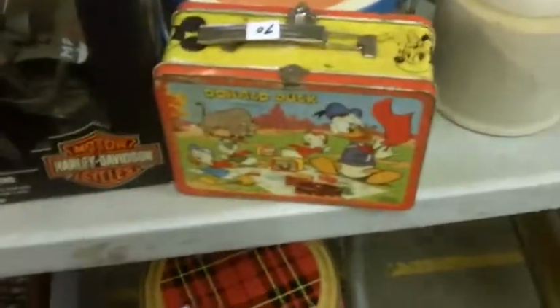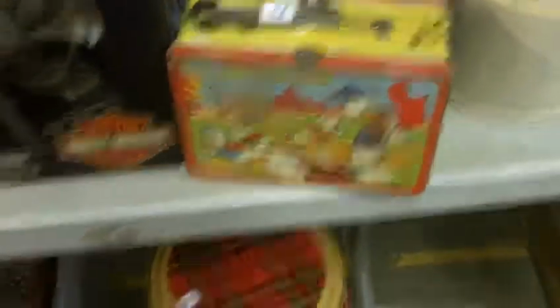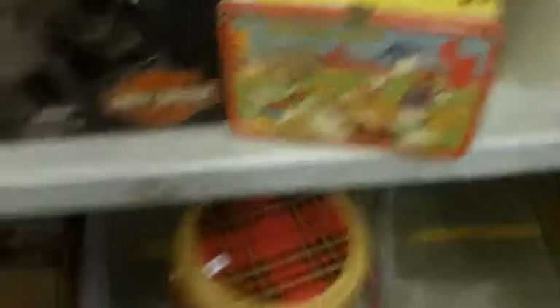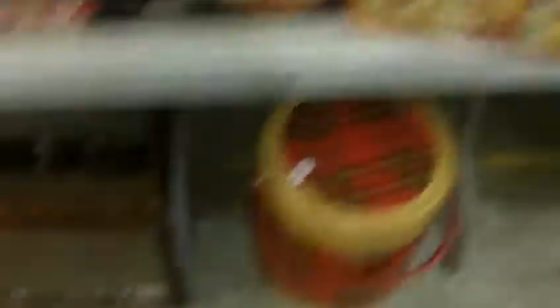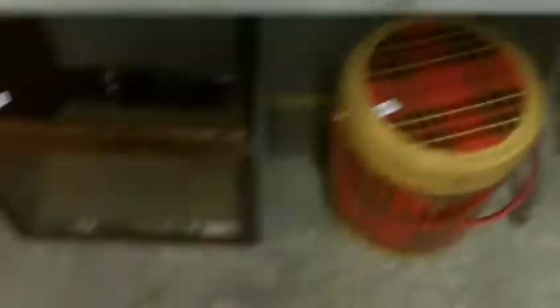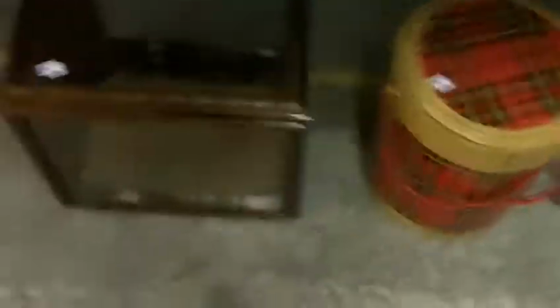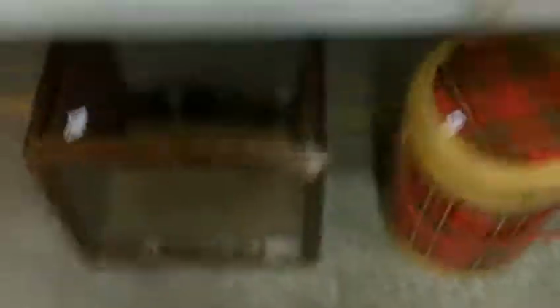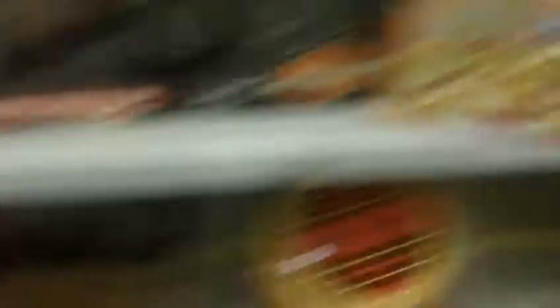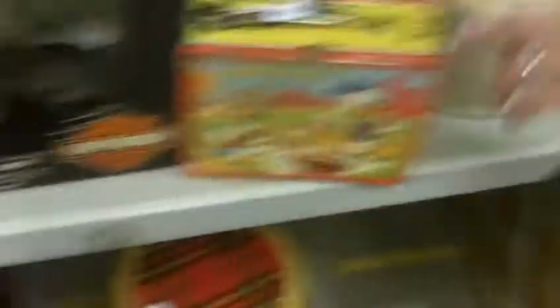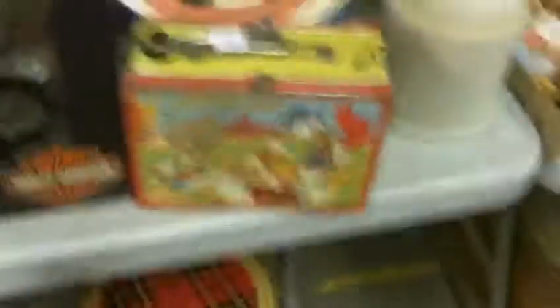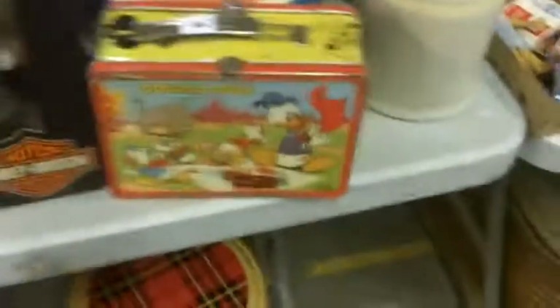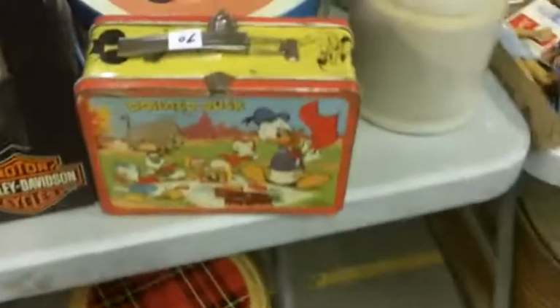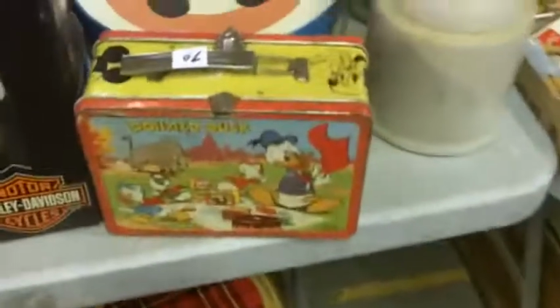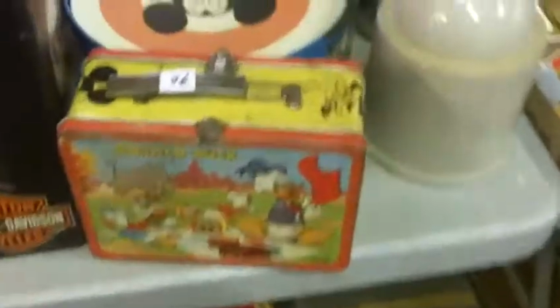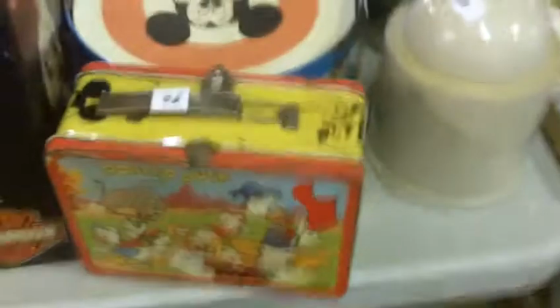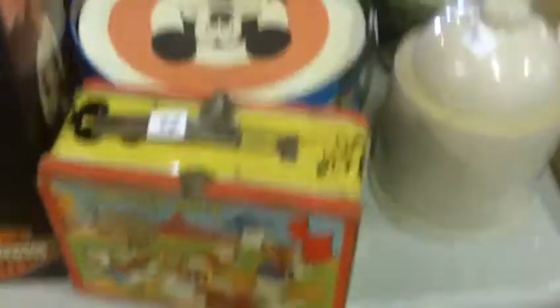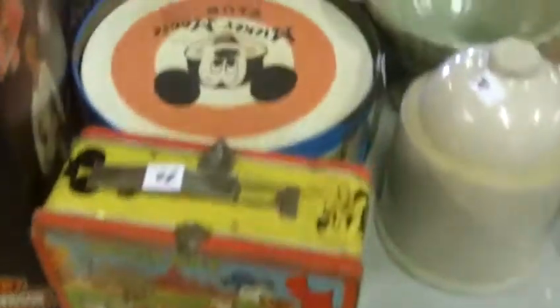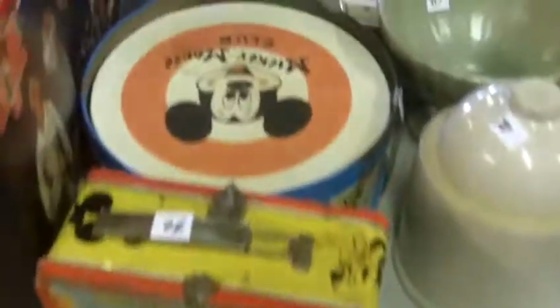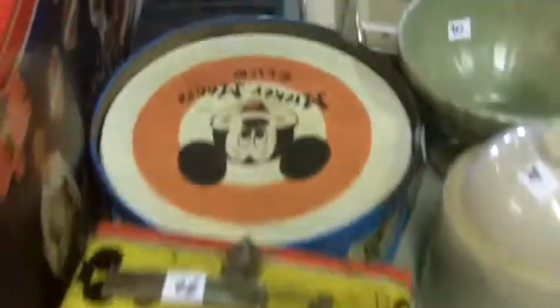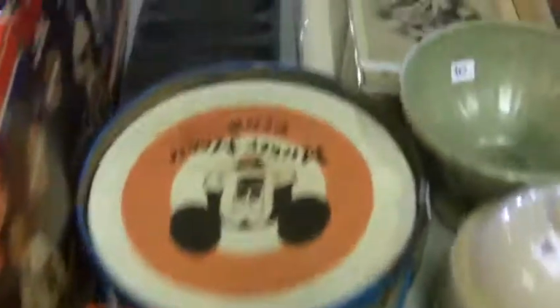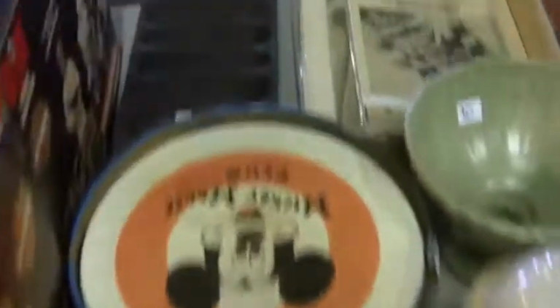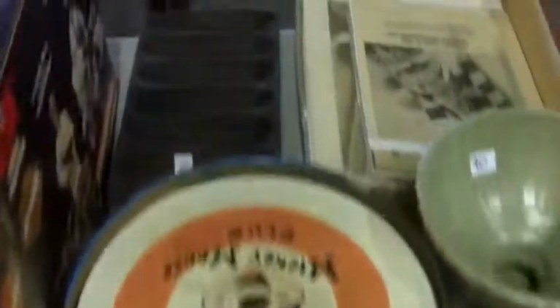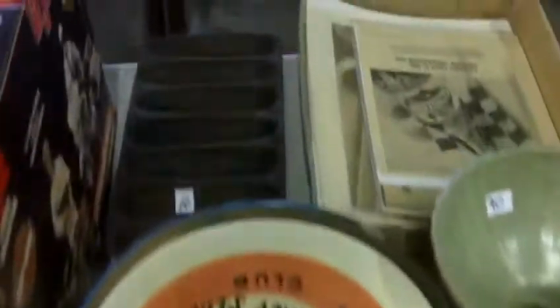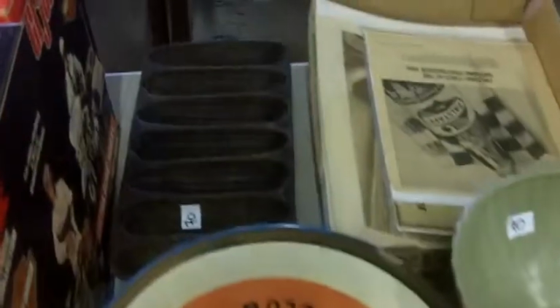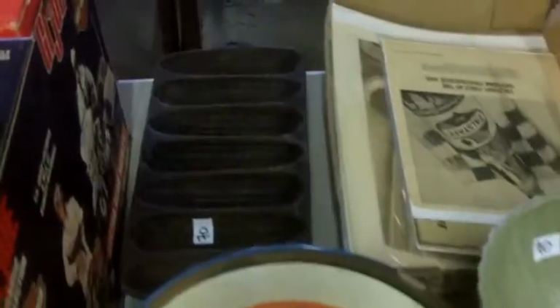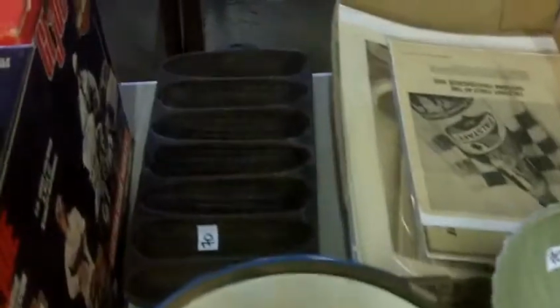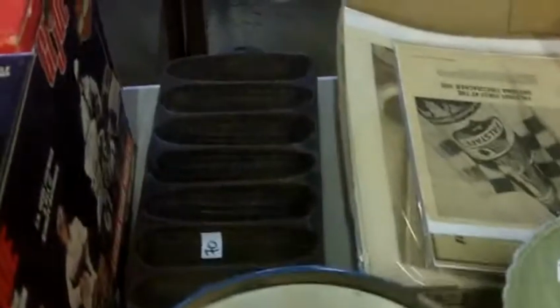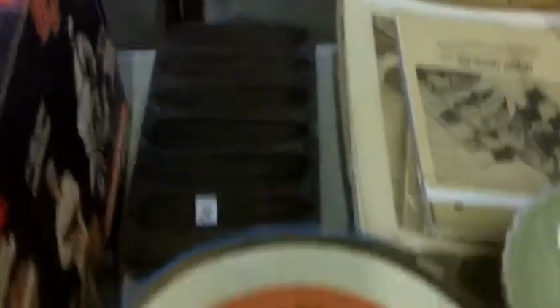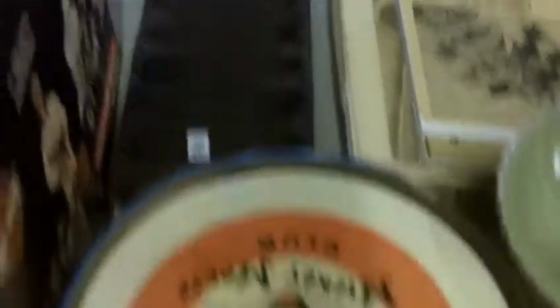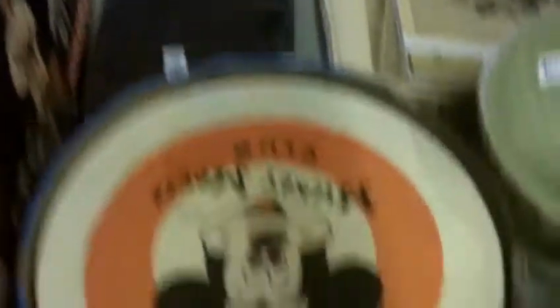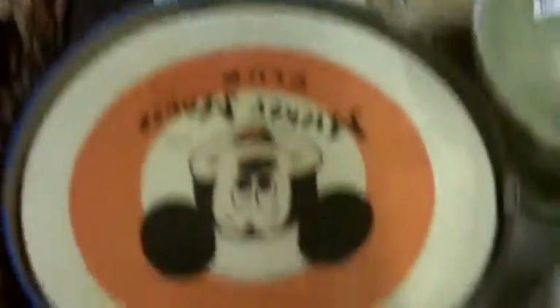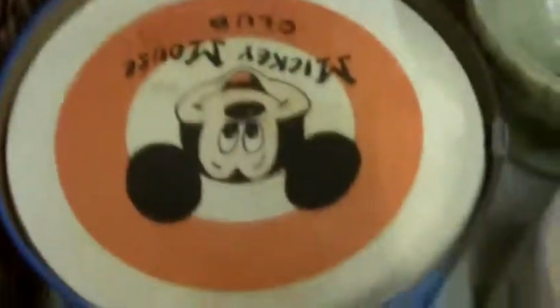Neat old Donald Duck lunchbox — look that up on eBay. And there's a Mickey Mouse drum there as well.